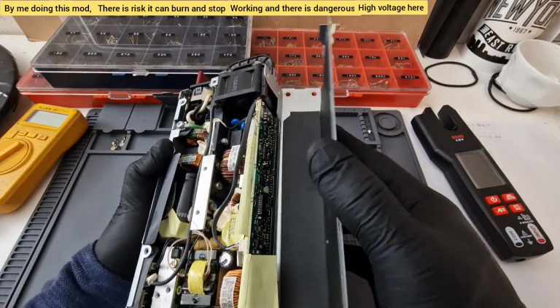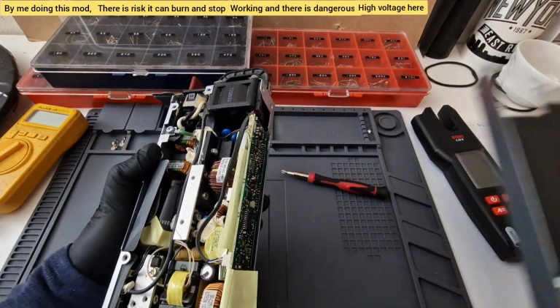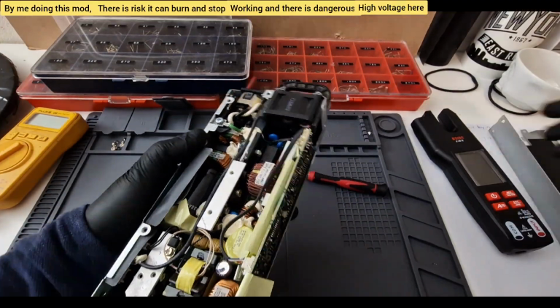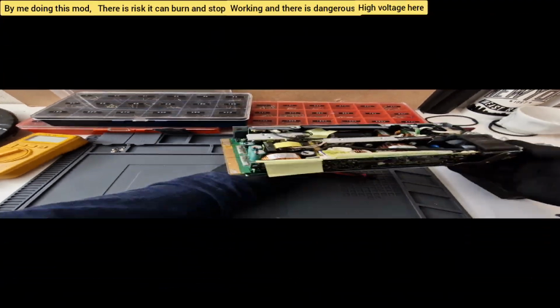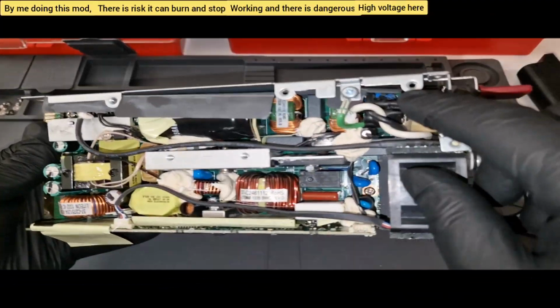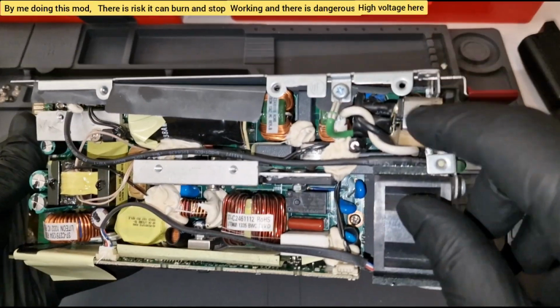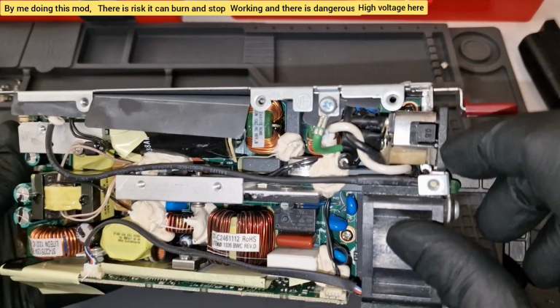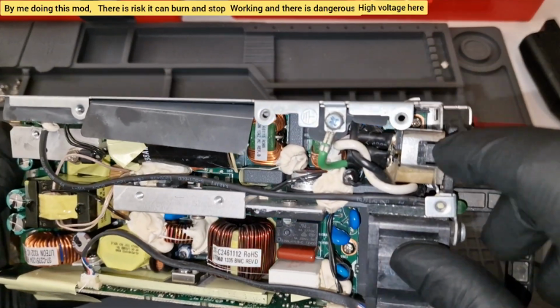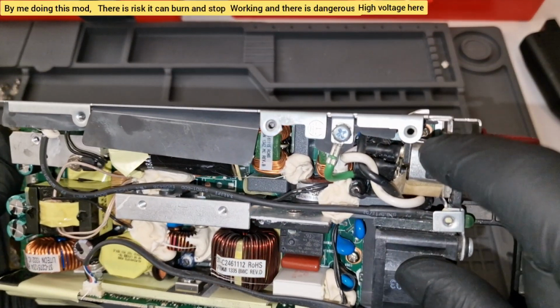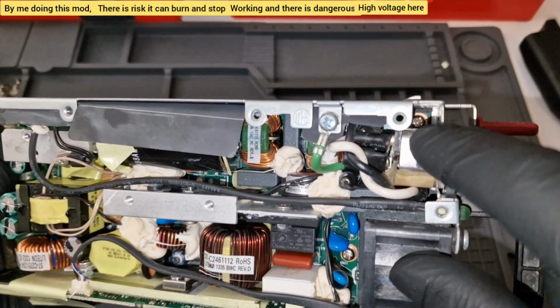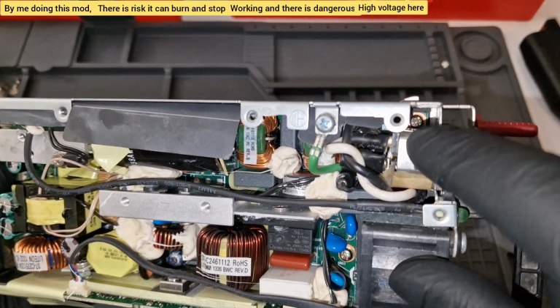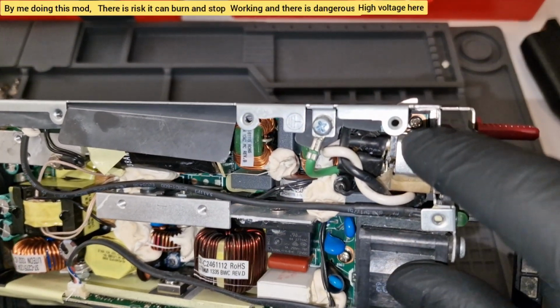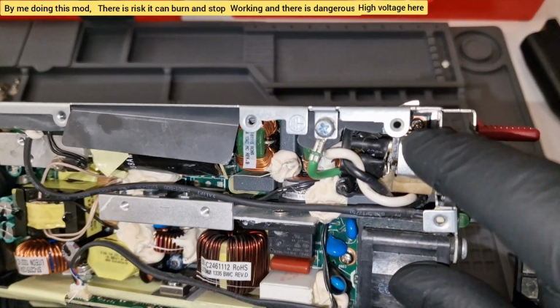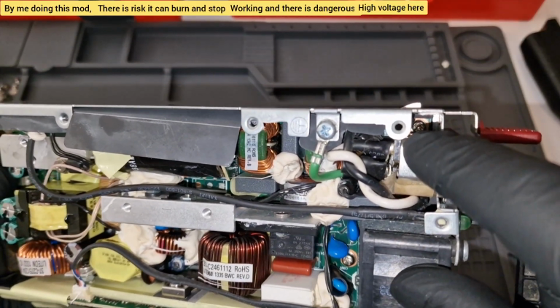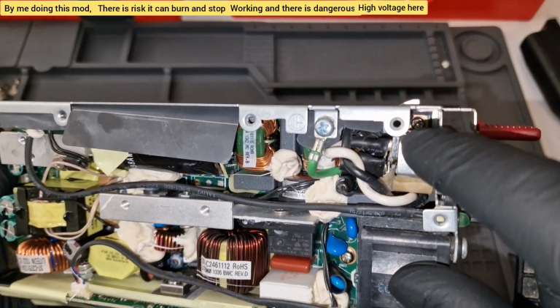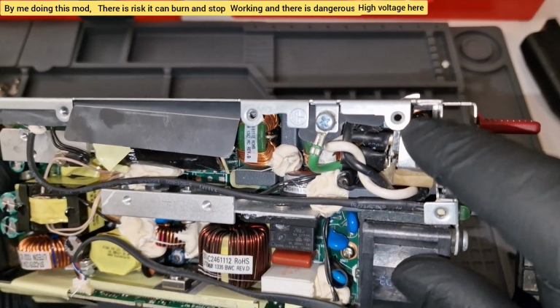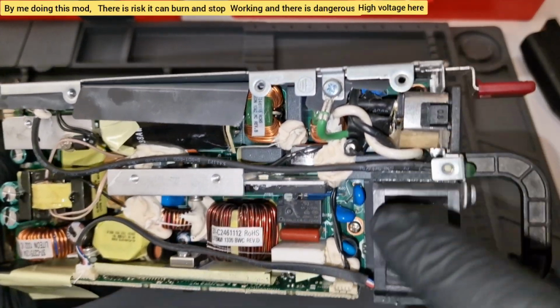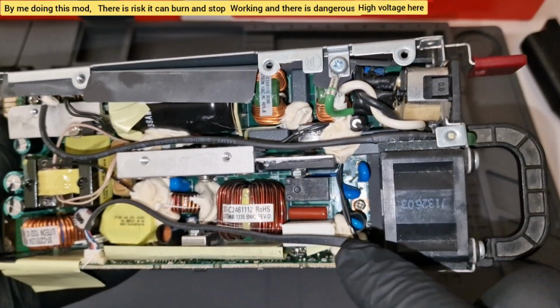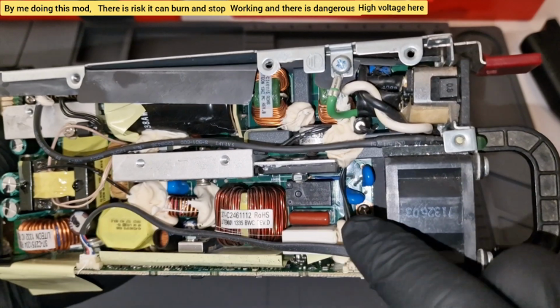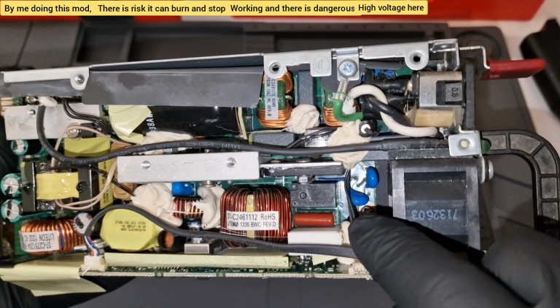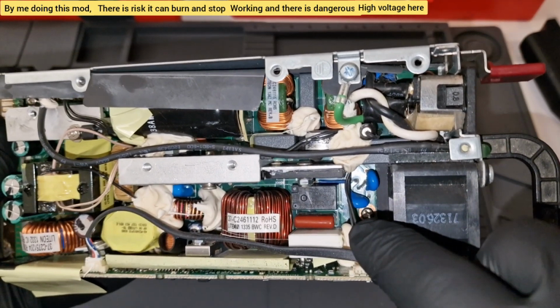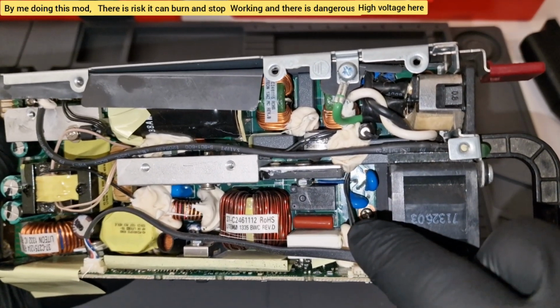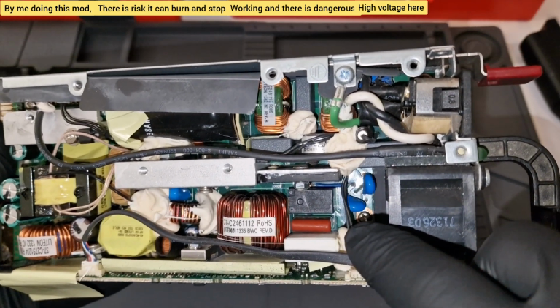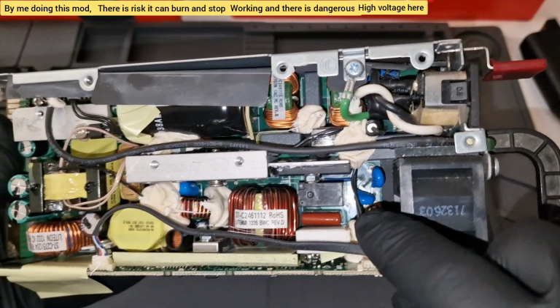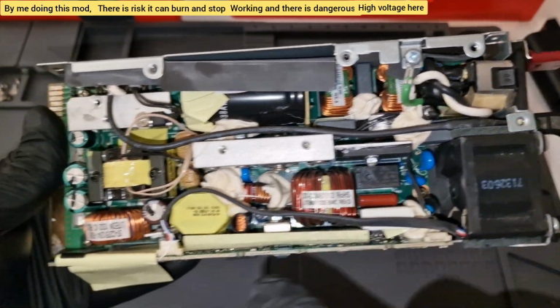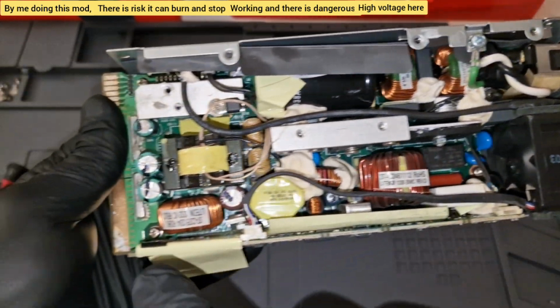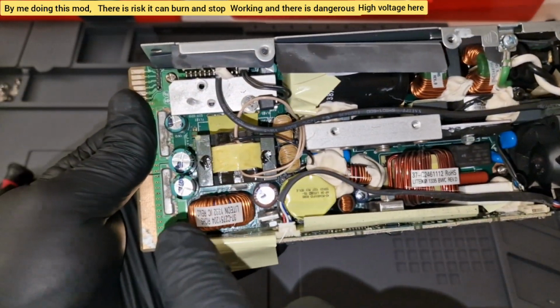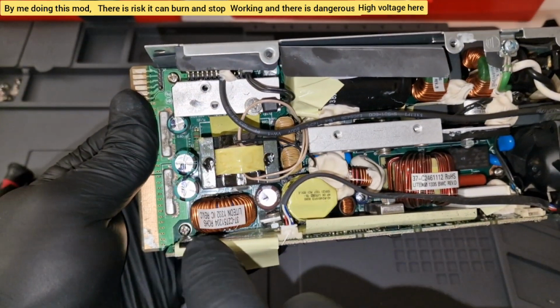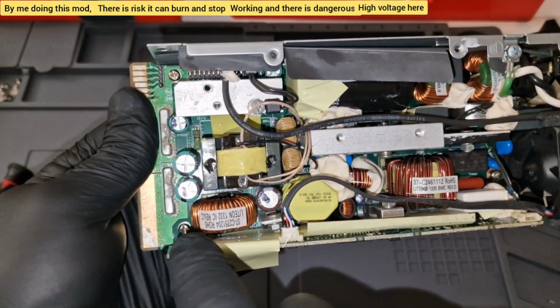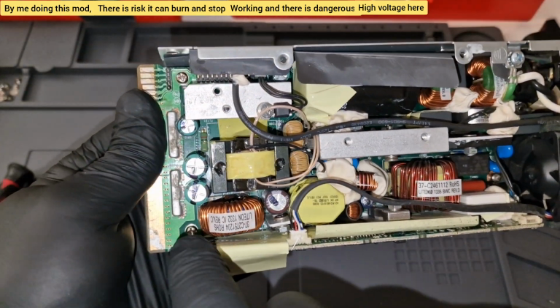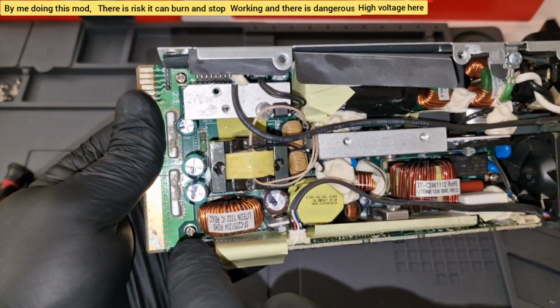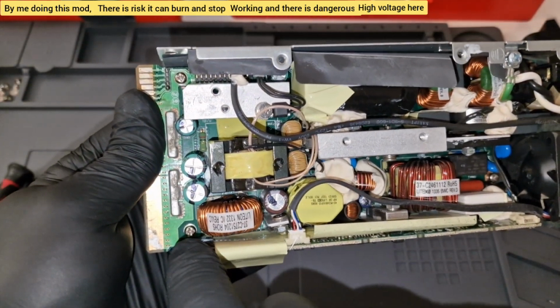Four screws — one there, one there, one there.